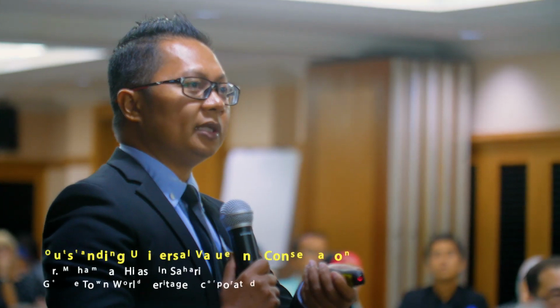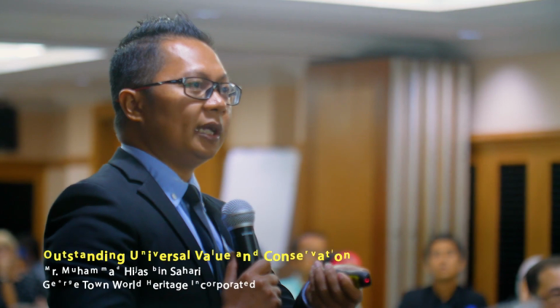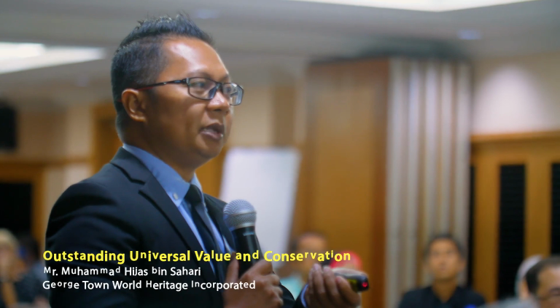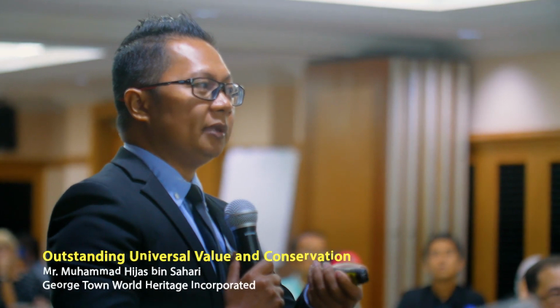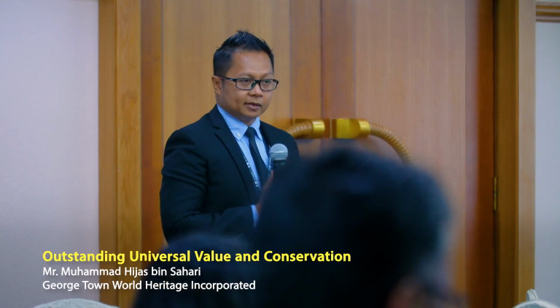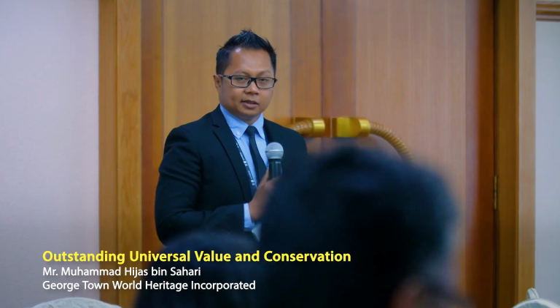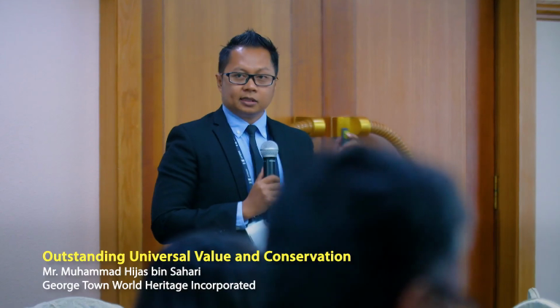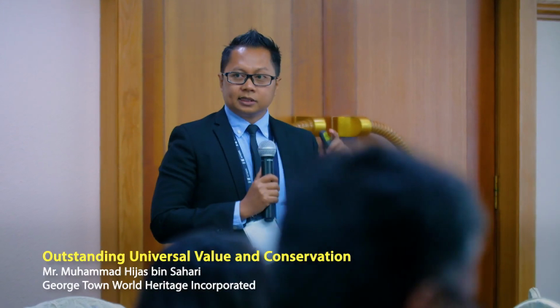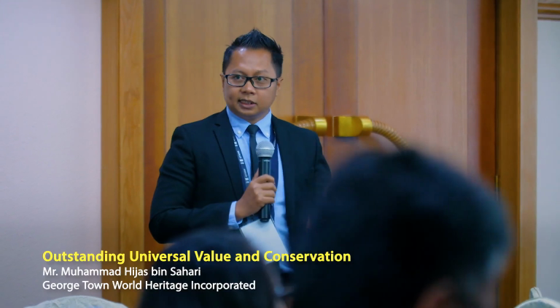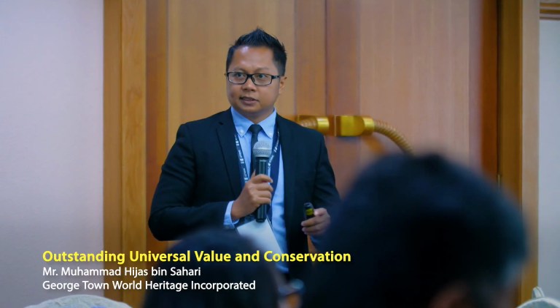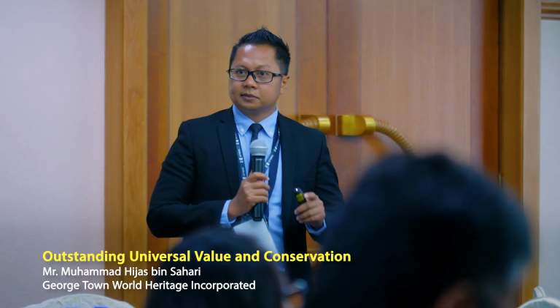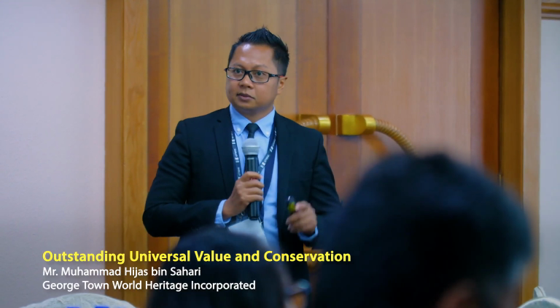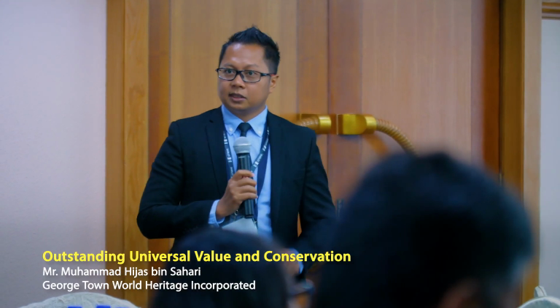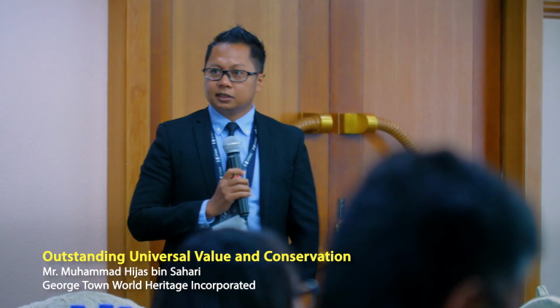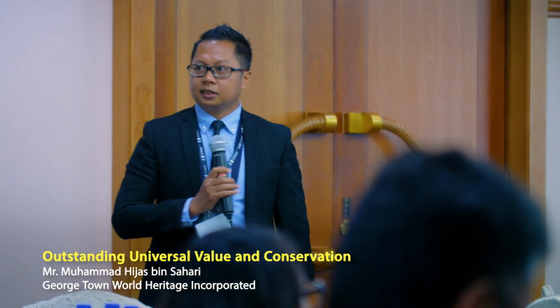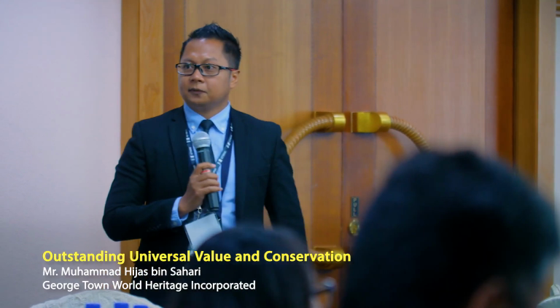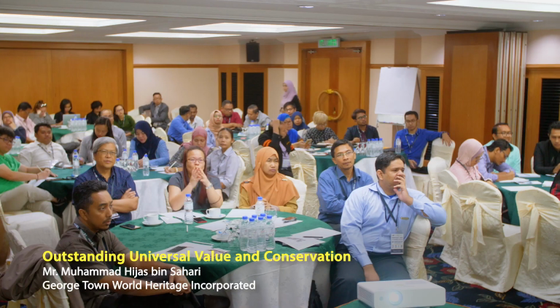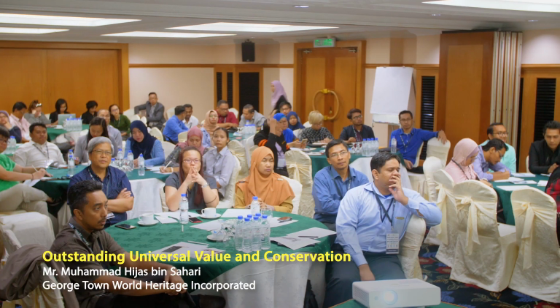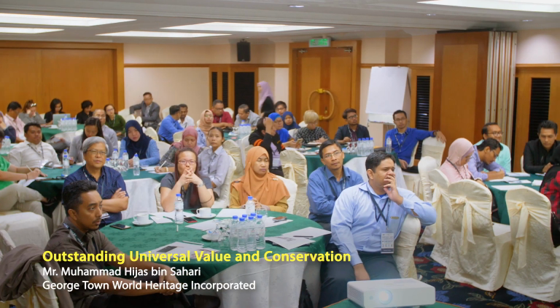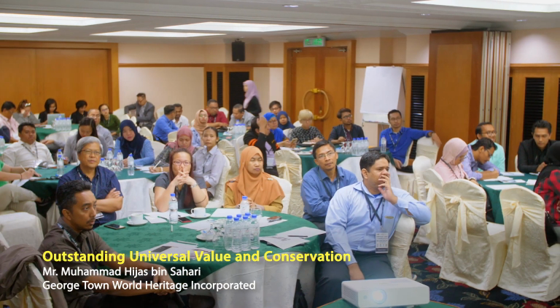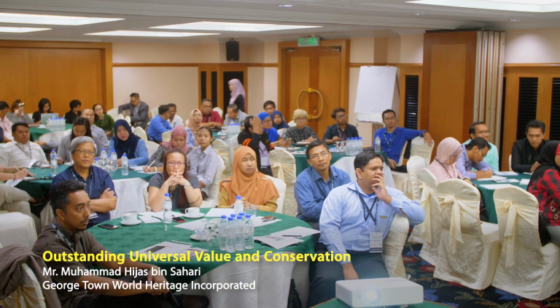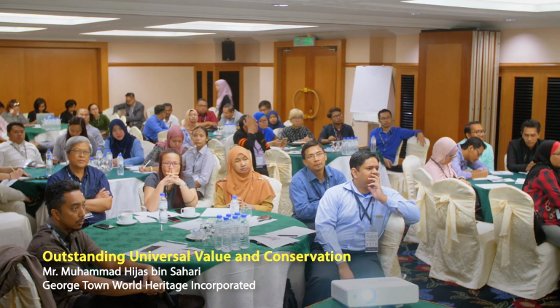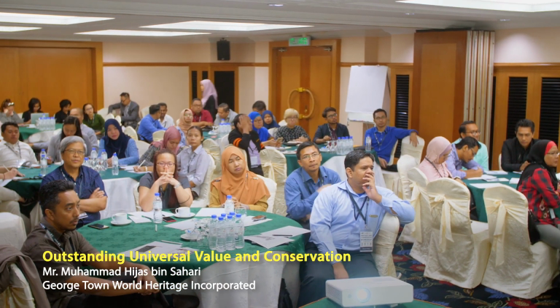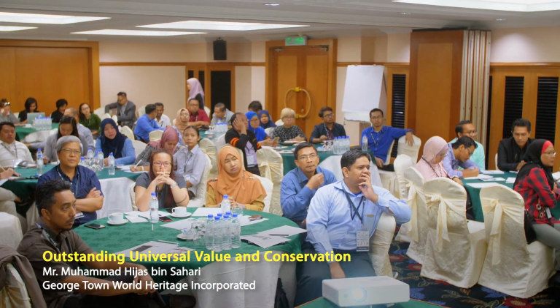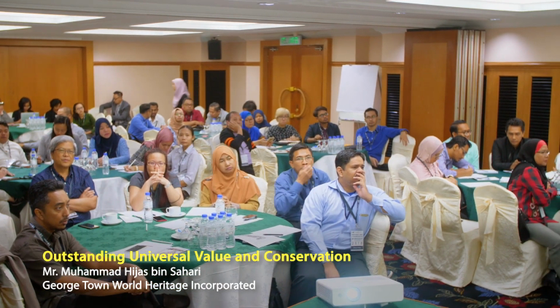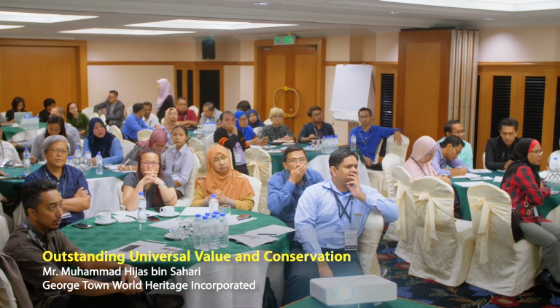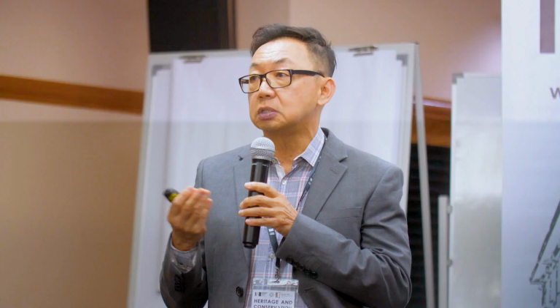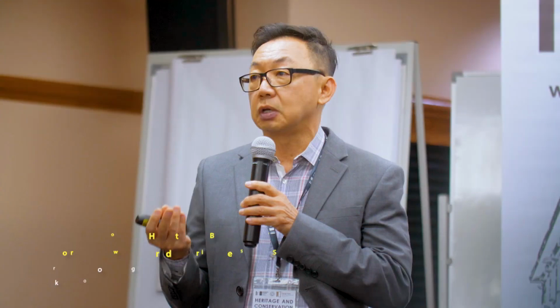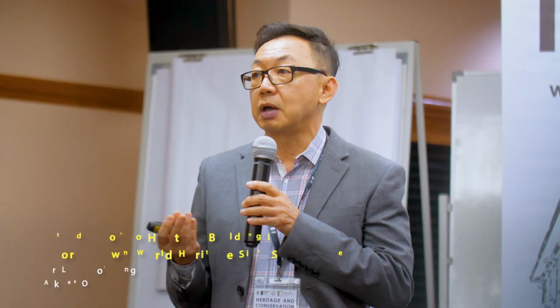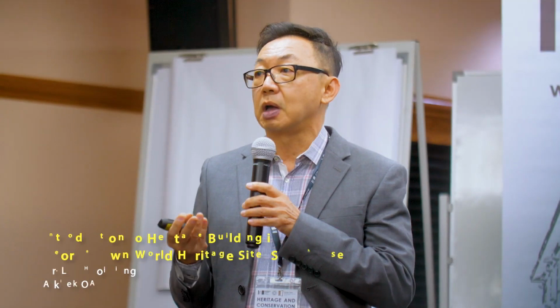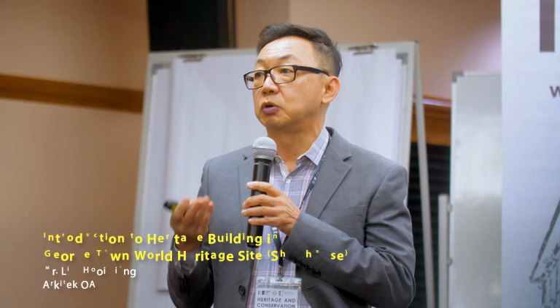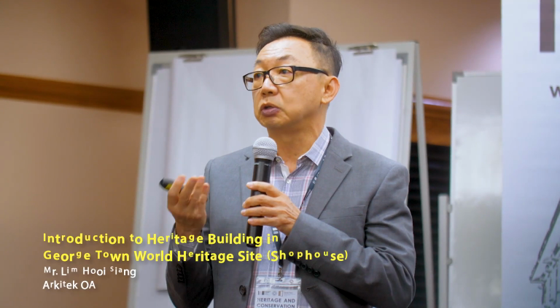To be included on the World Heritage List, sites must have the OUVs — Outstanding Universal Values.